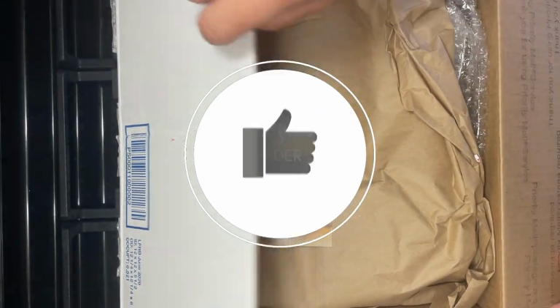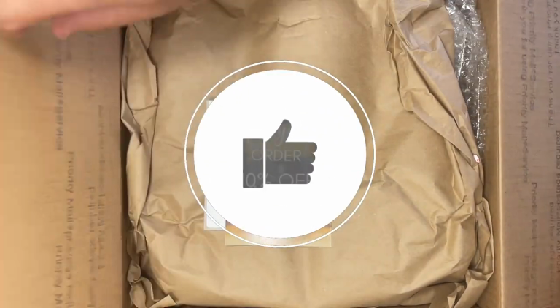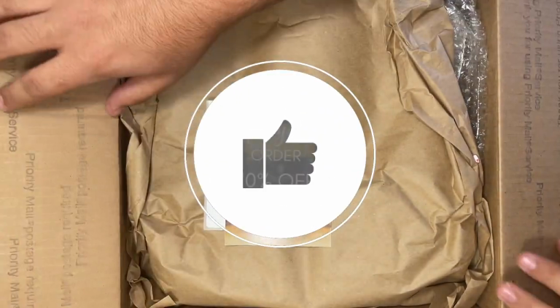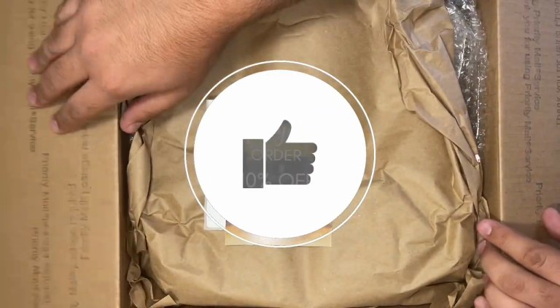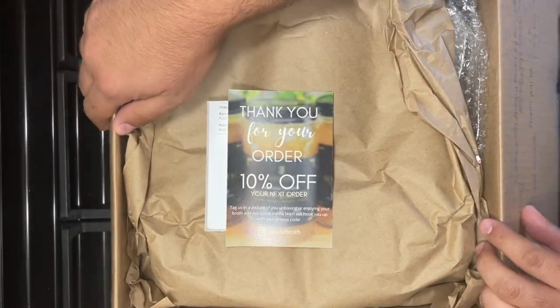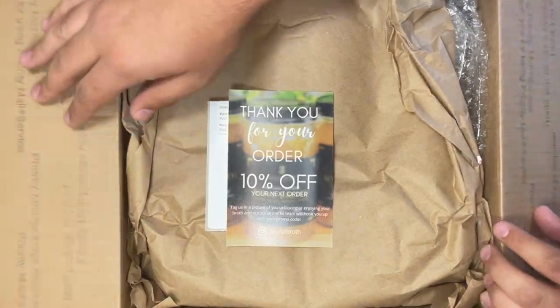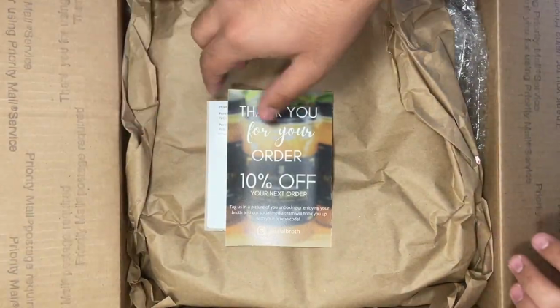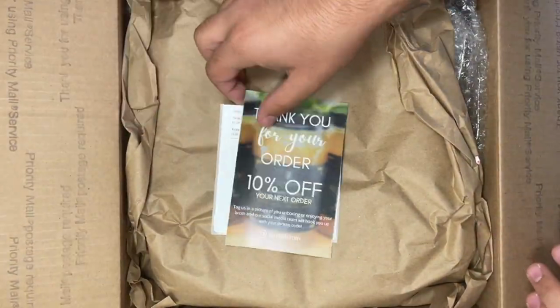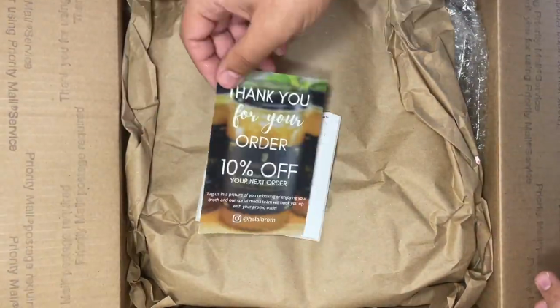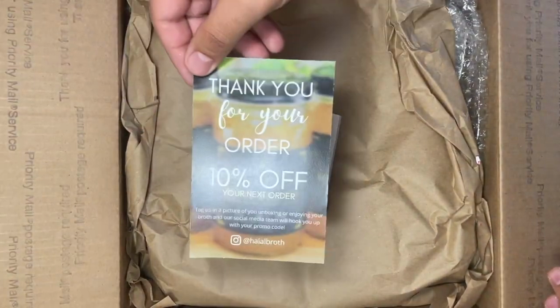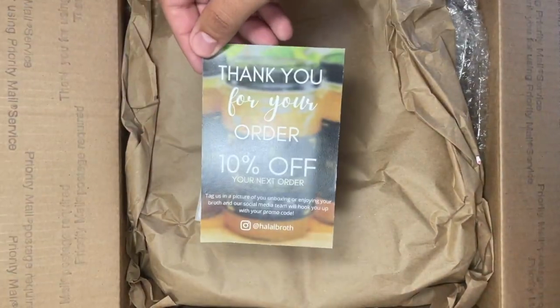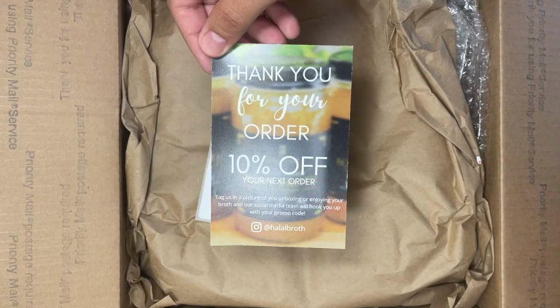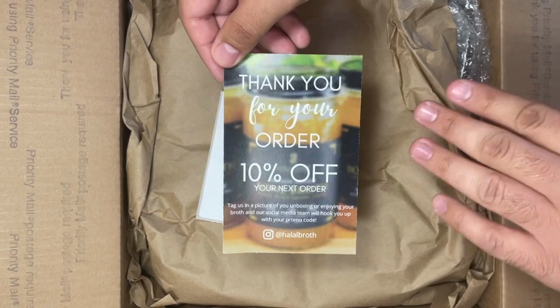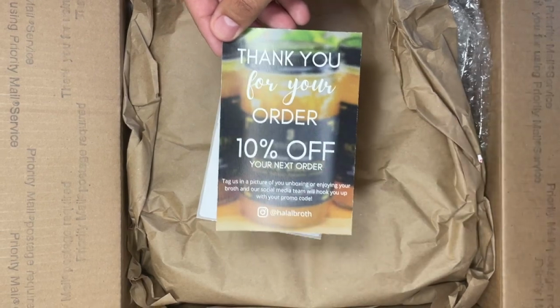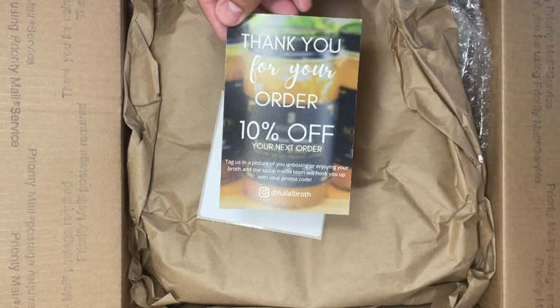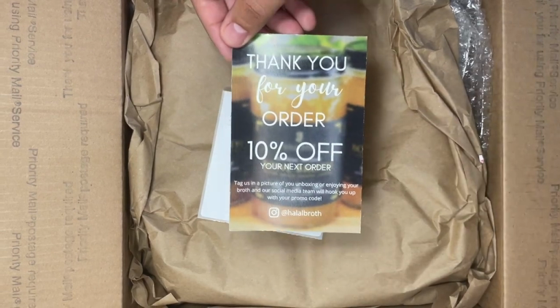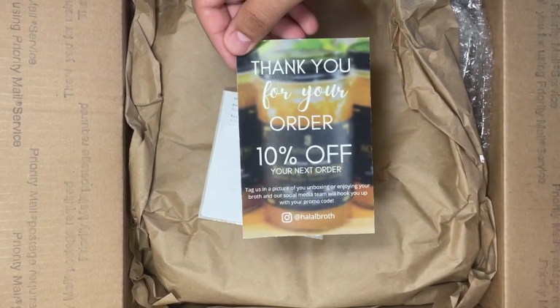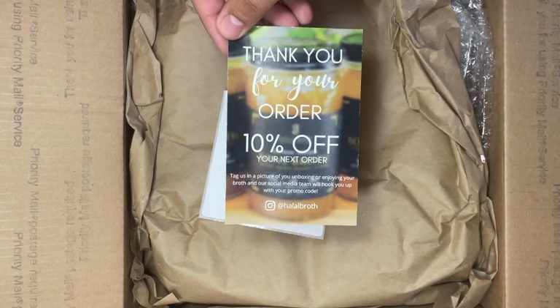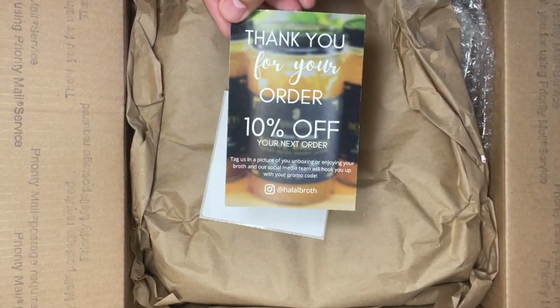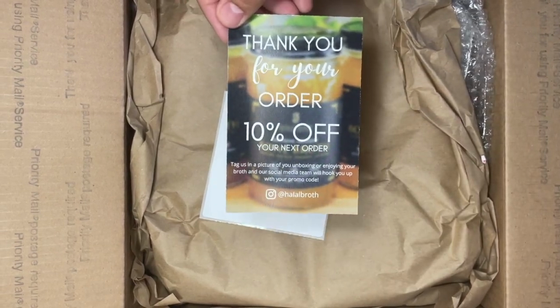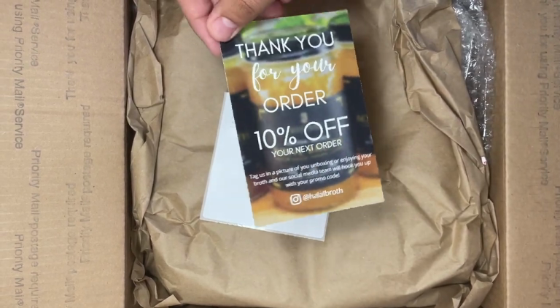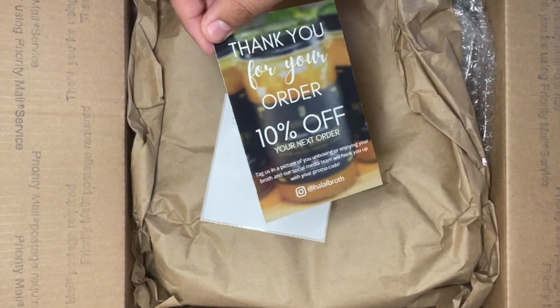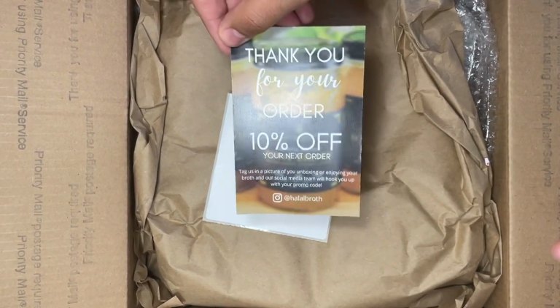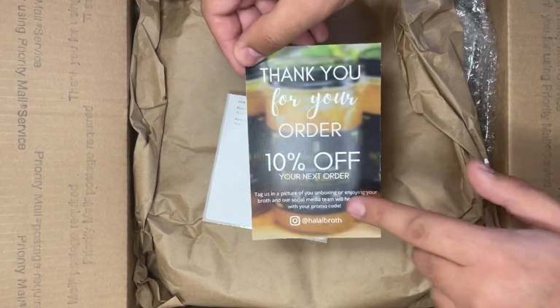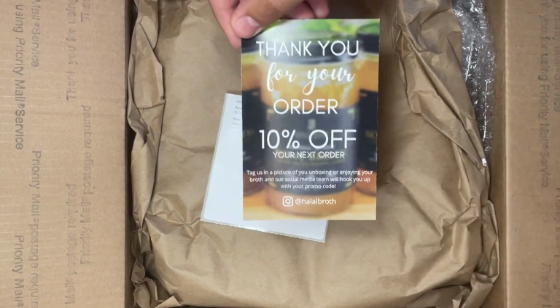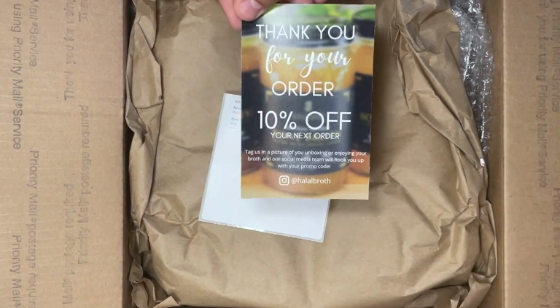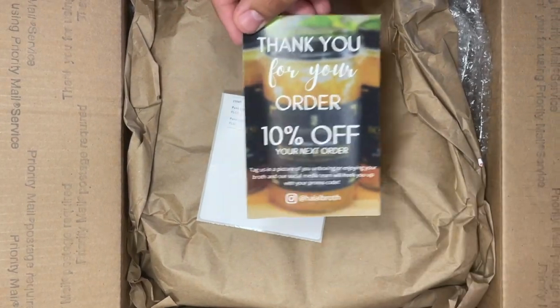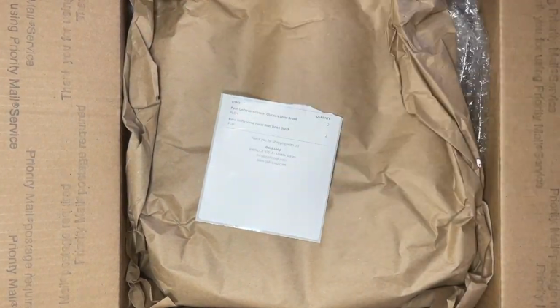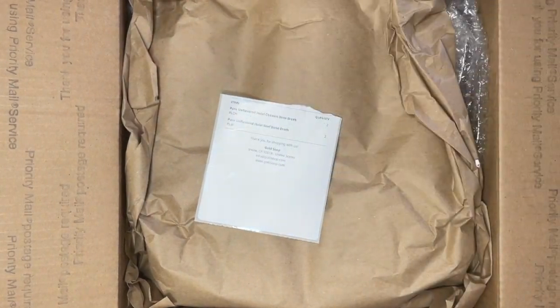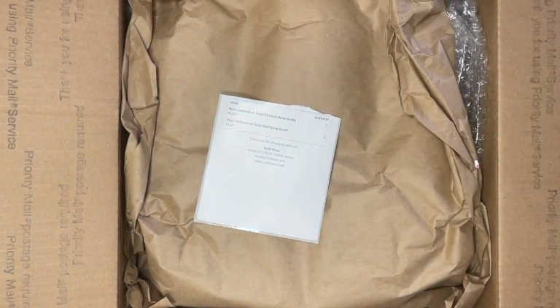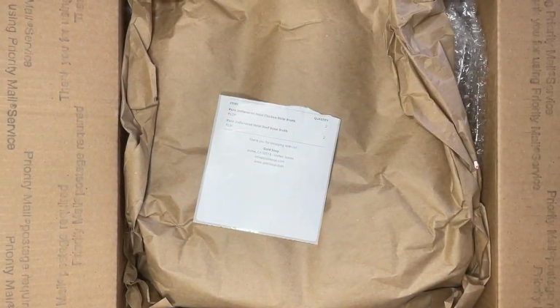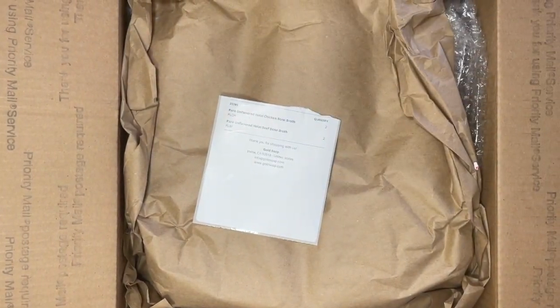So here's a thank you card. There's a 10% off promo when you tag them on your social media.